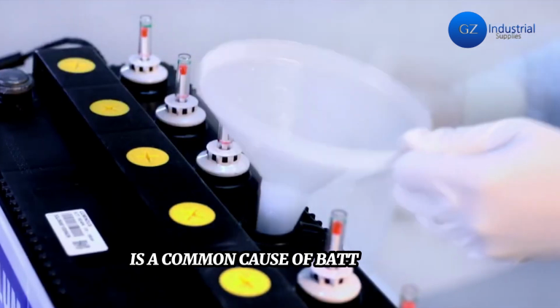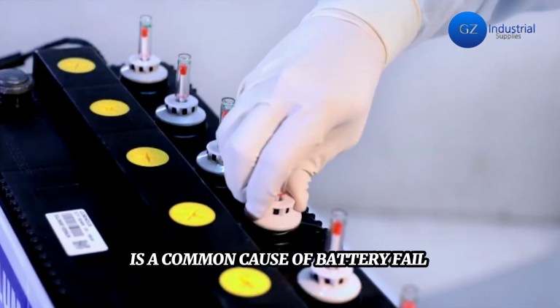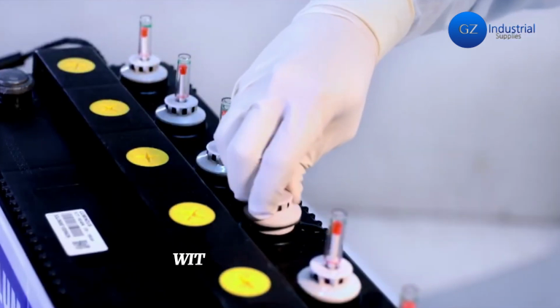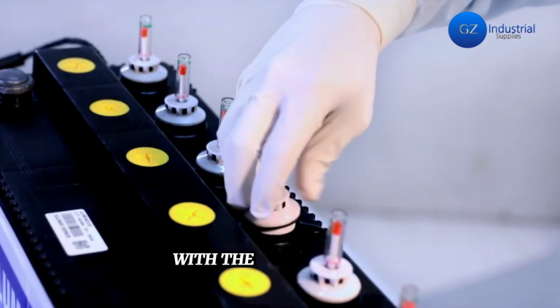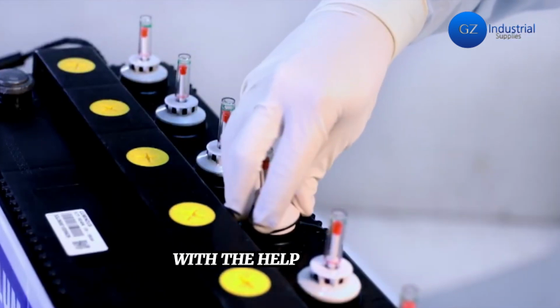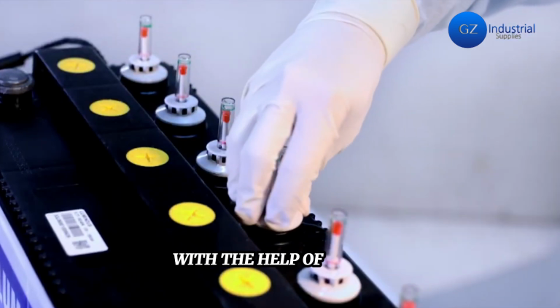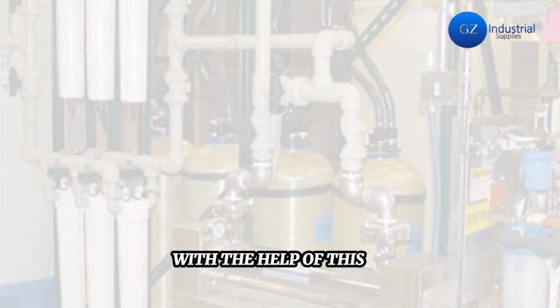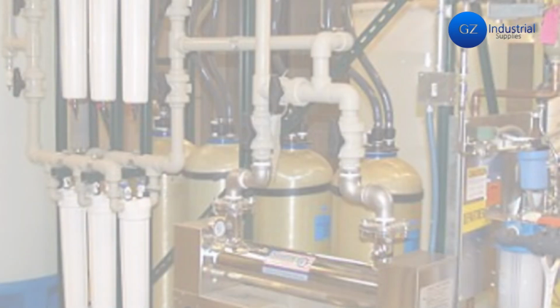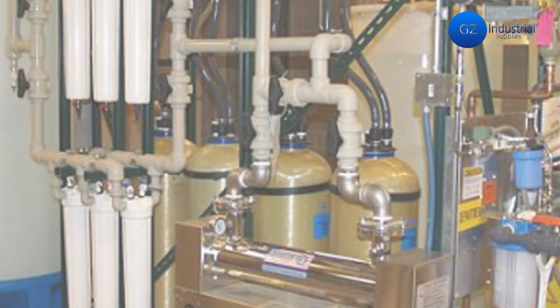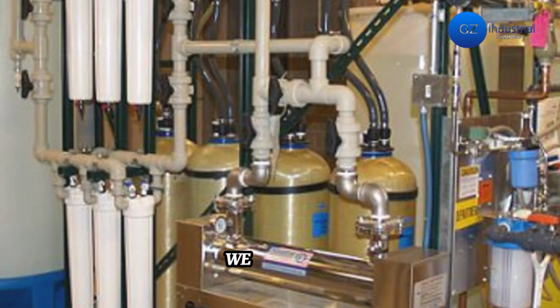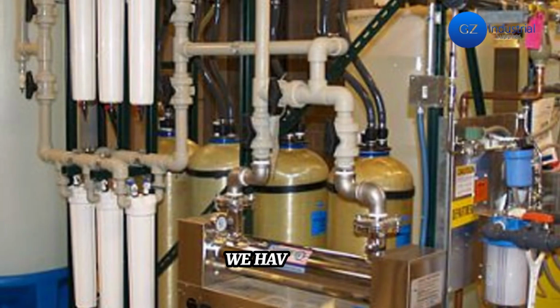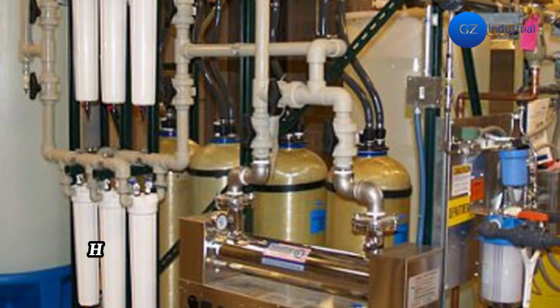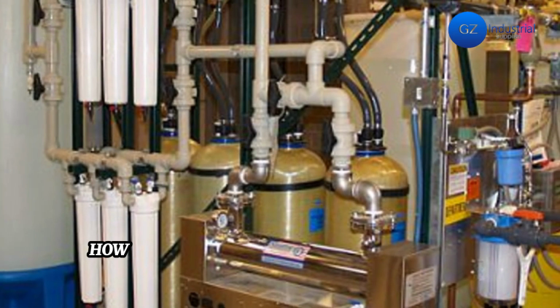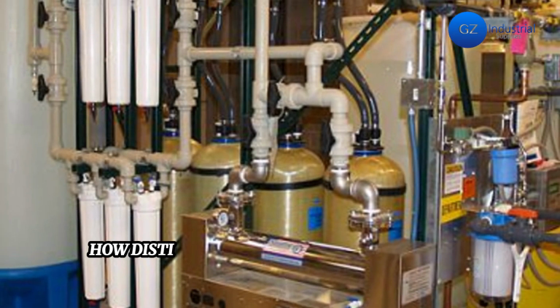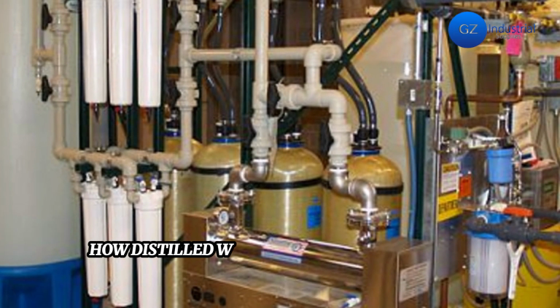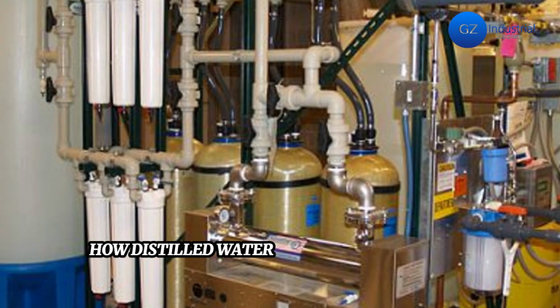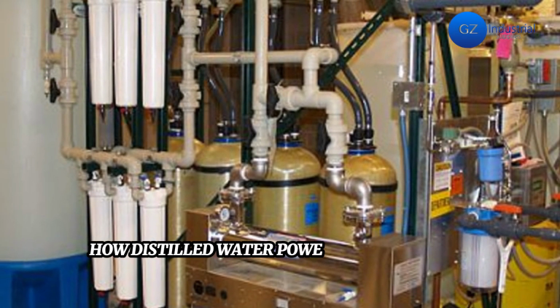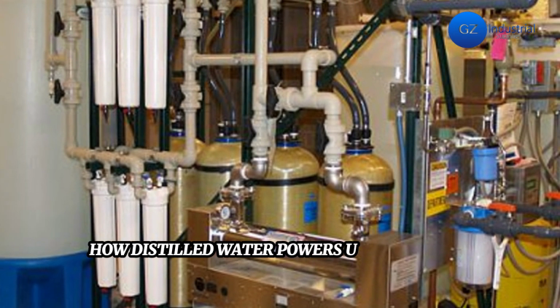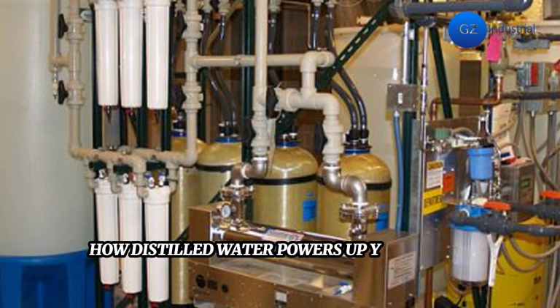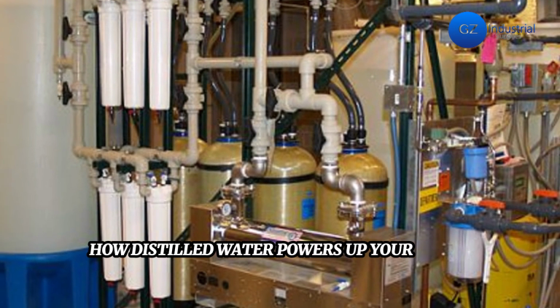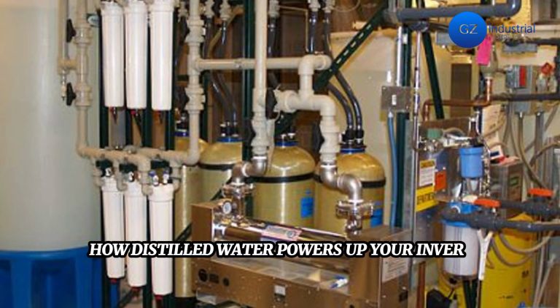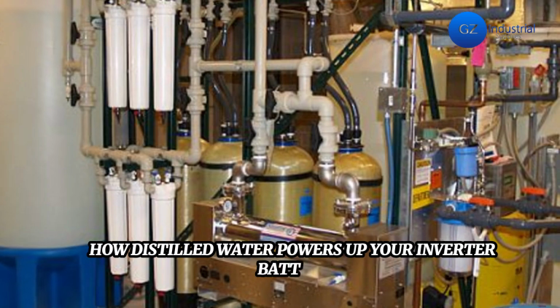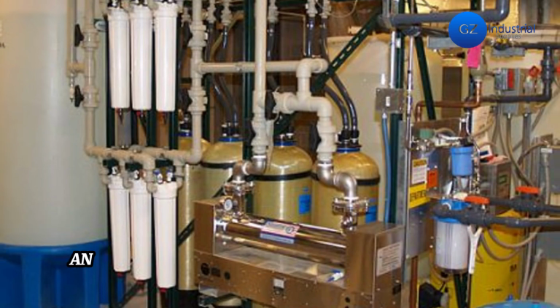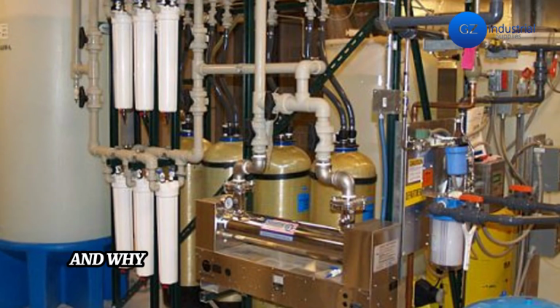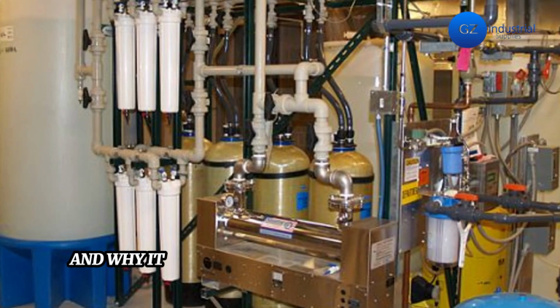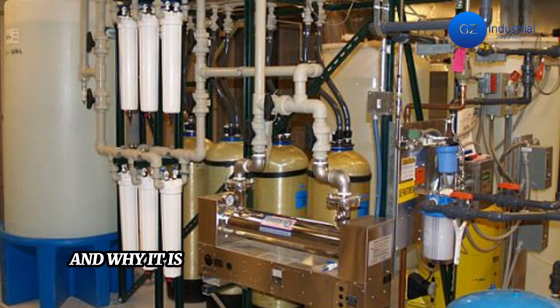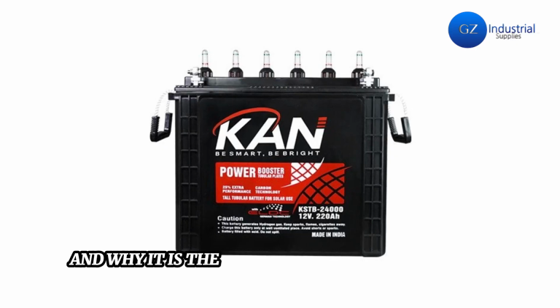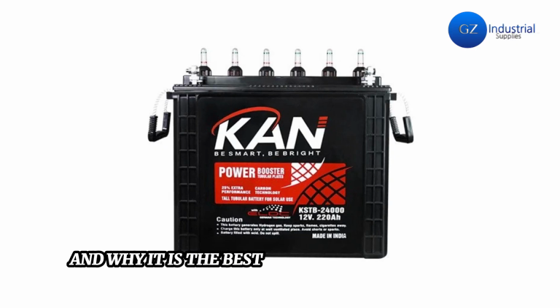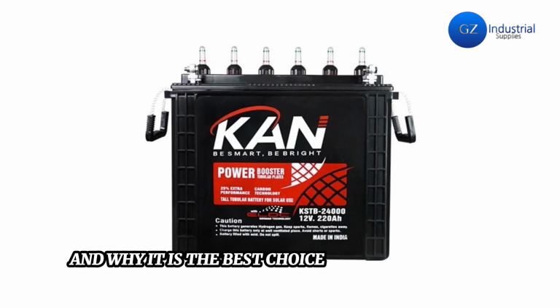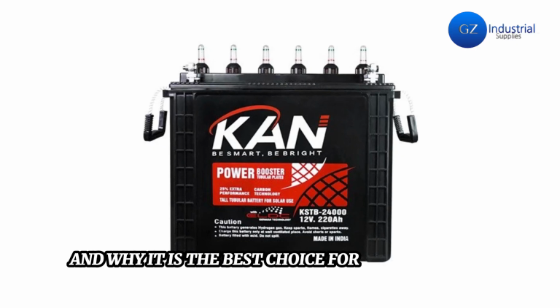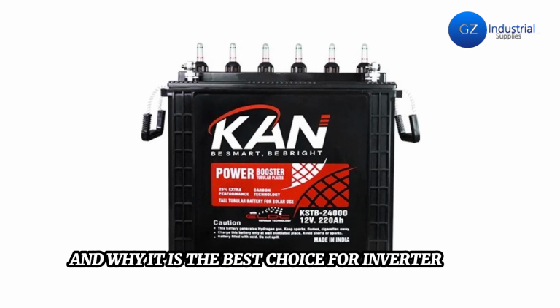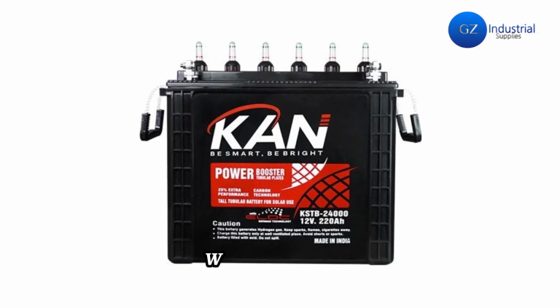With the help of this video, we have learned how distilled water powers up your inverter battery and why it is the best choice for inverter battery water maintenance.